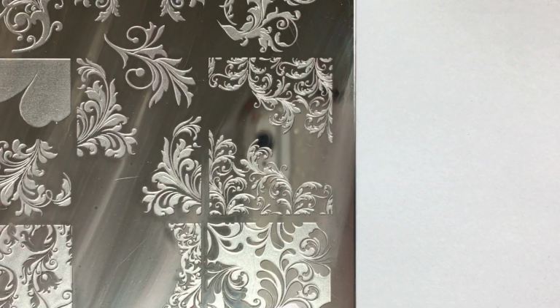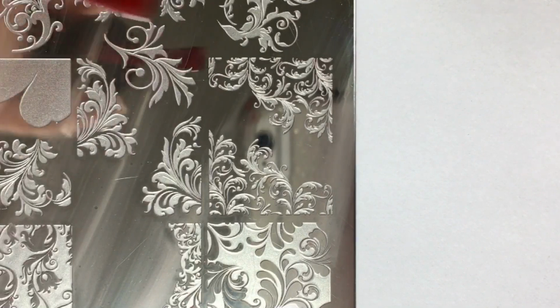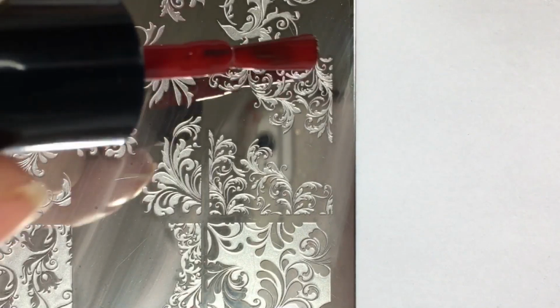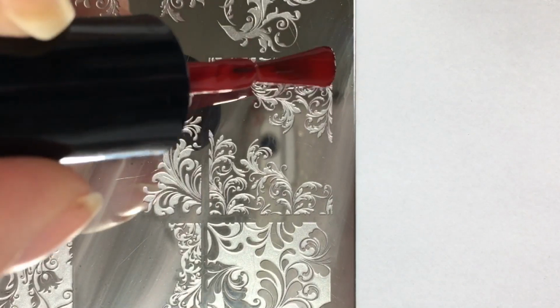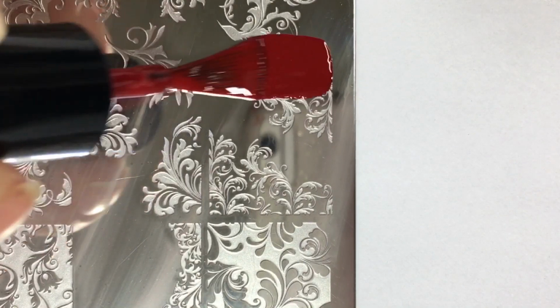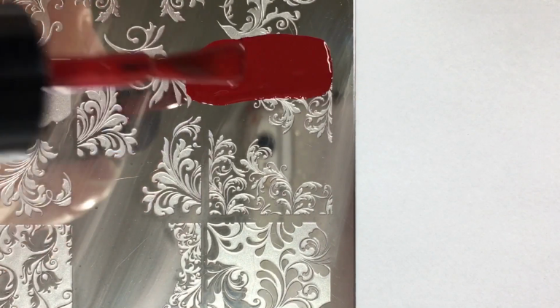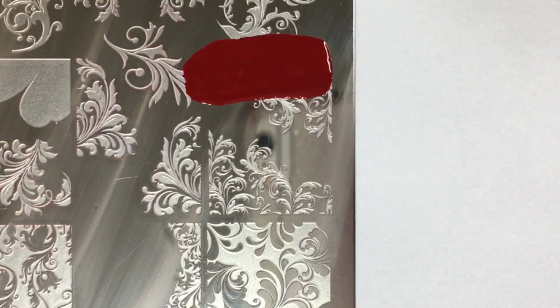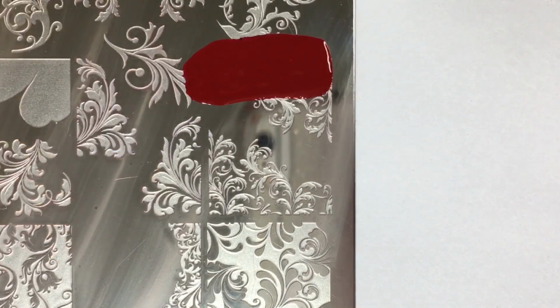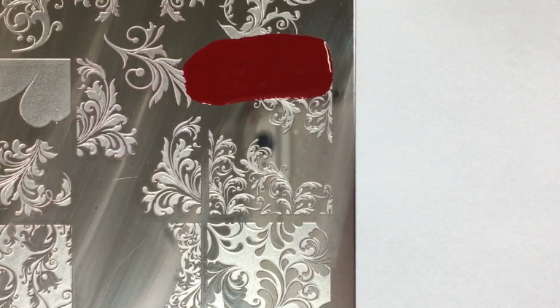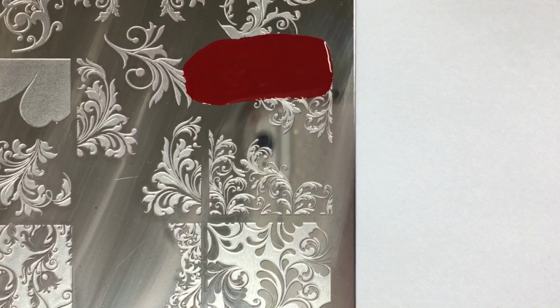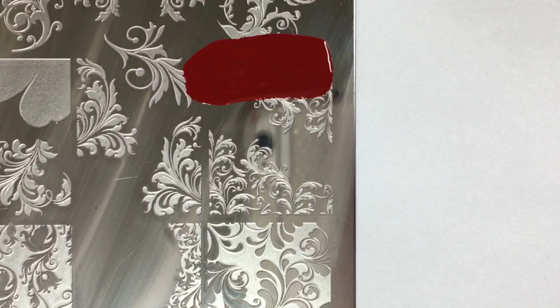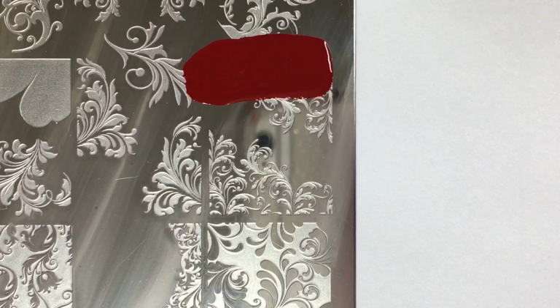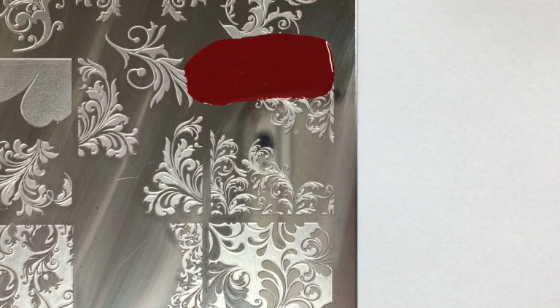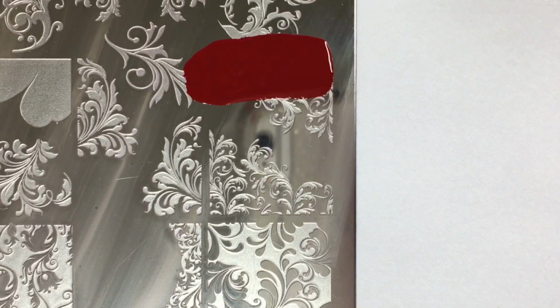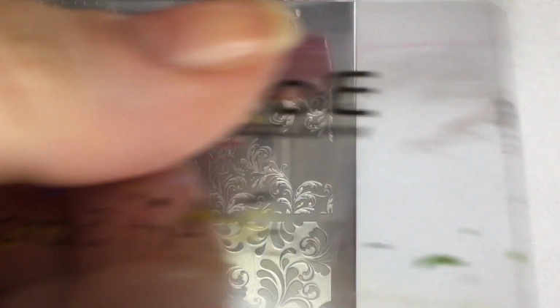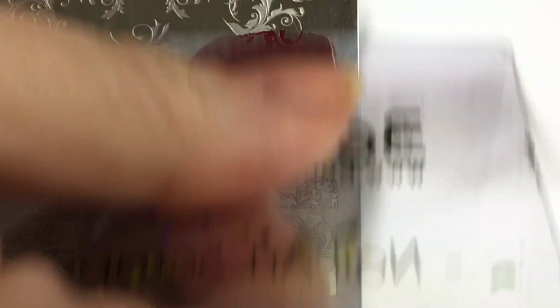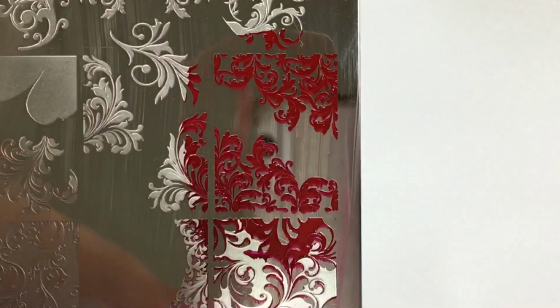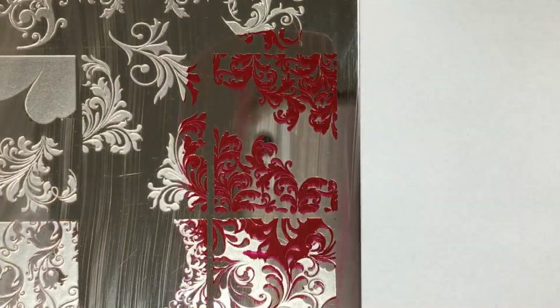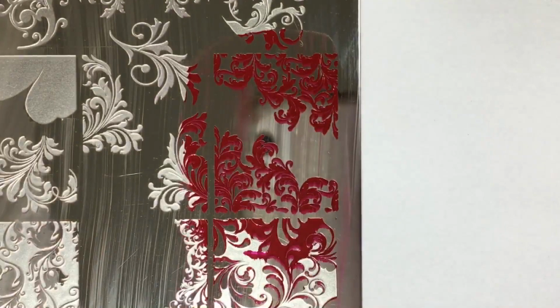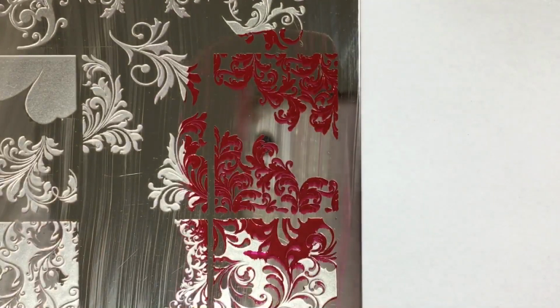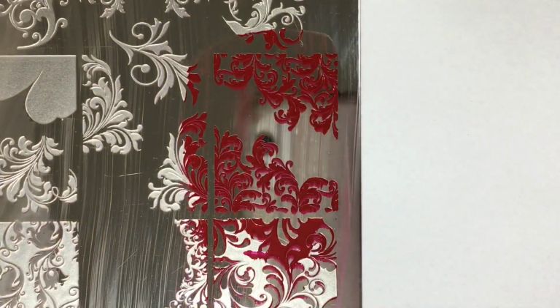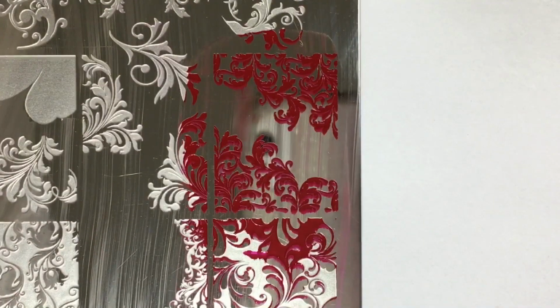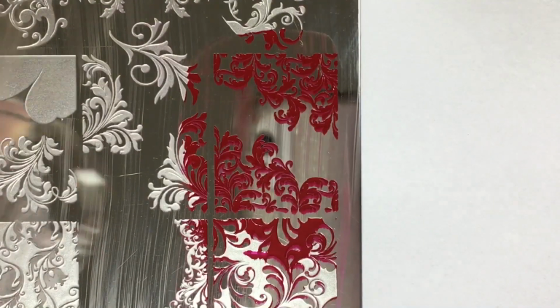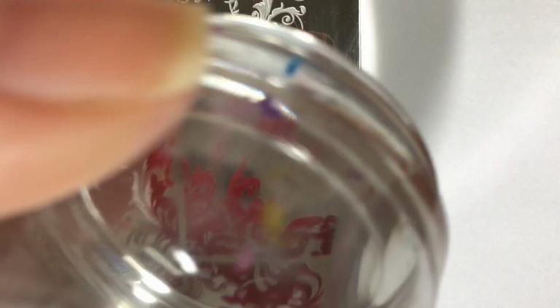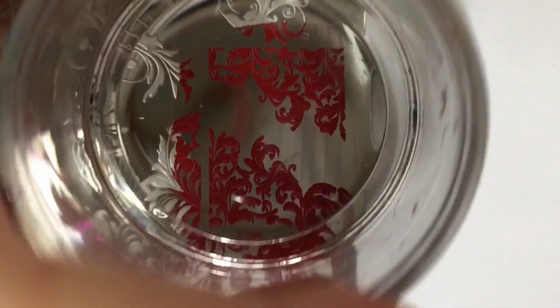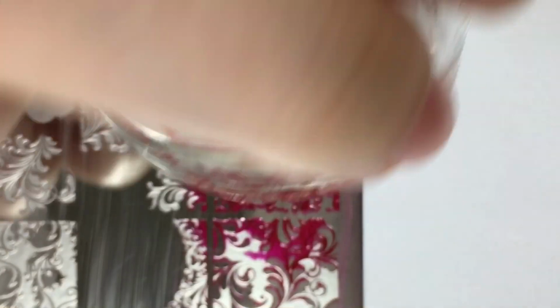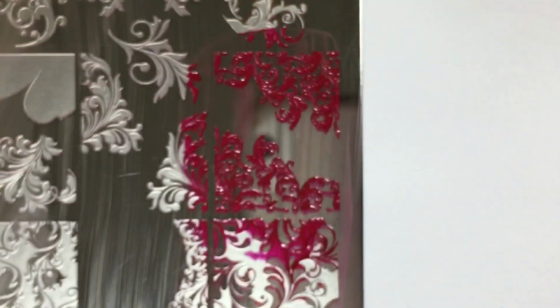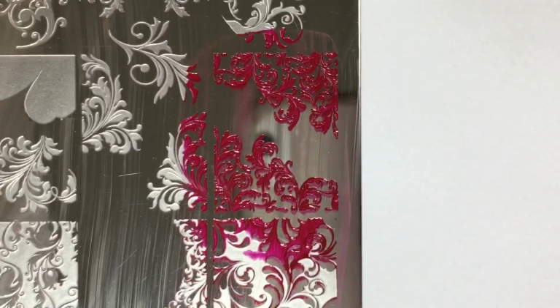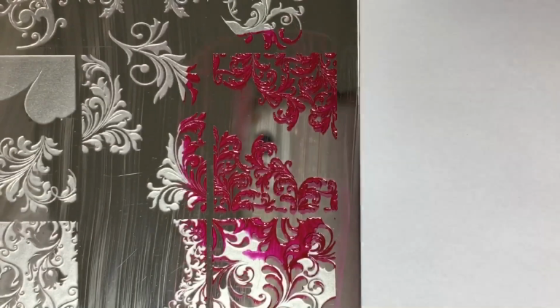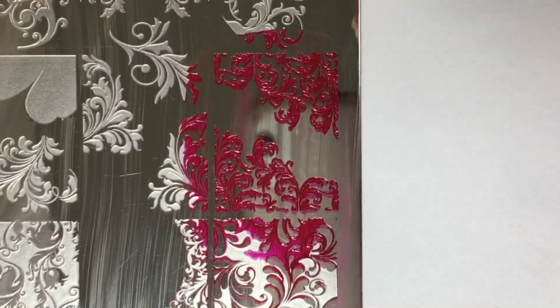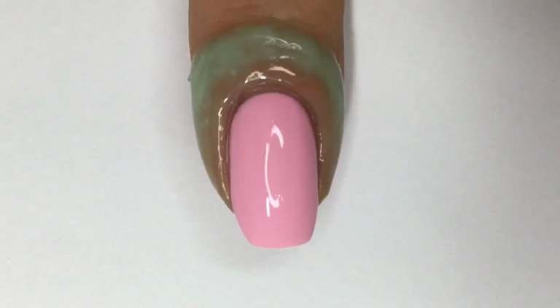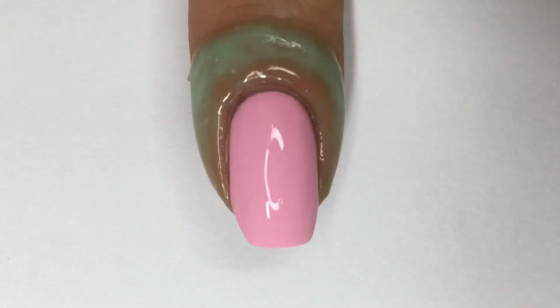Starting off with my index fingernail, I'm doing a half-red and half-white swirly design.